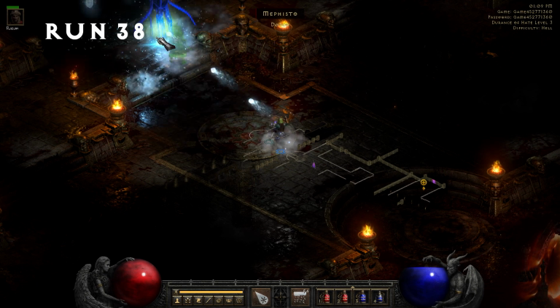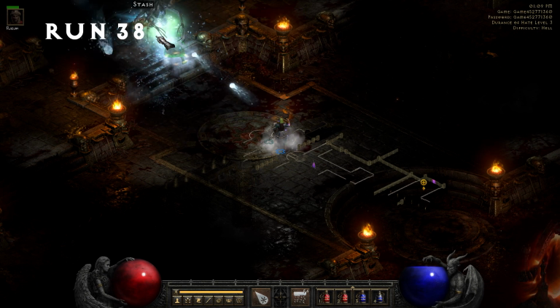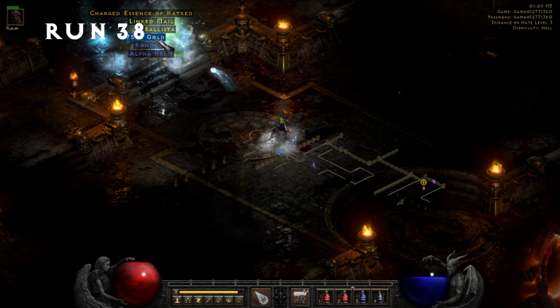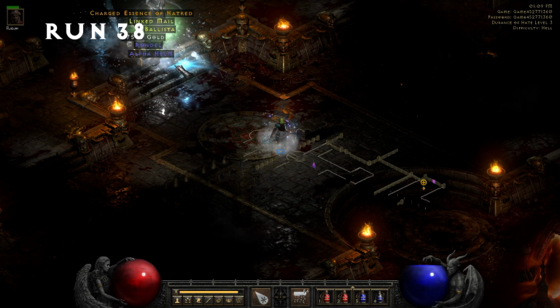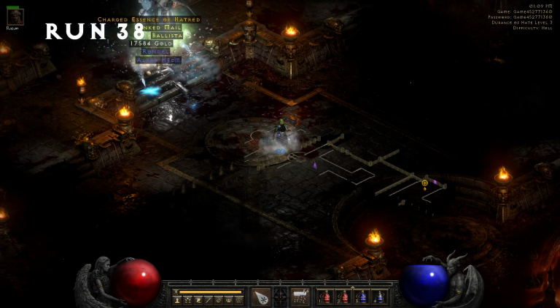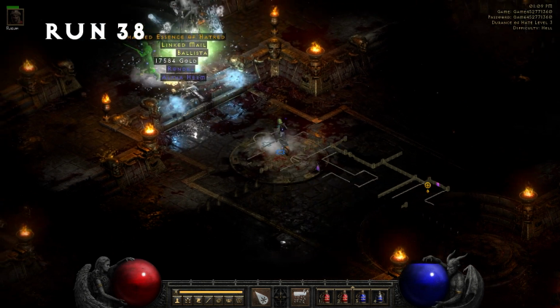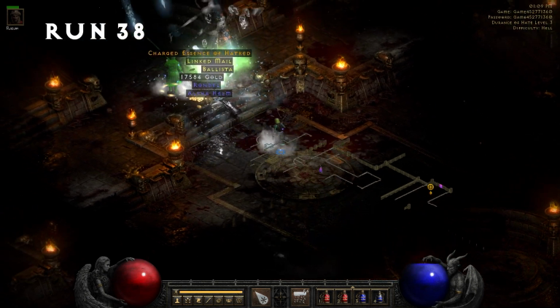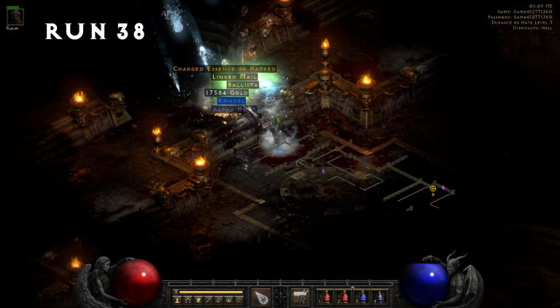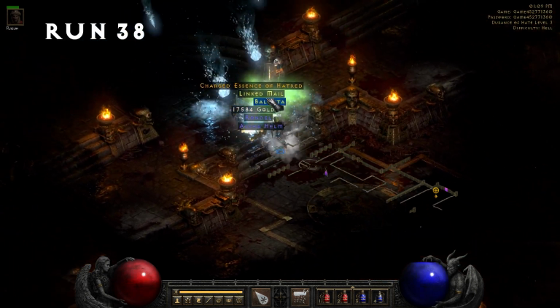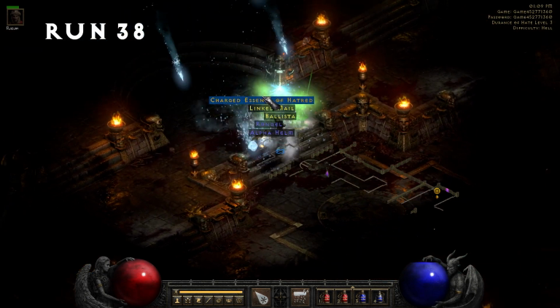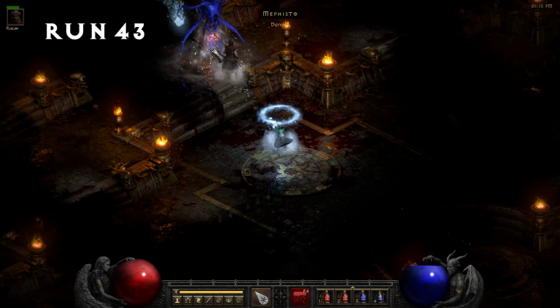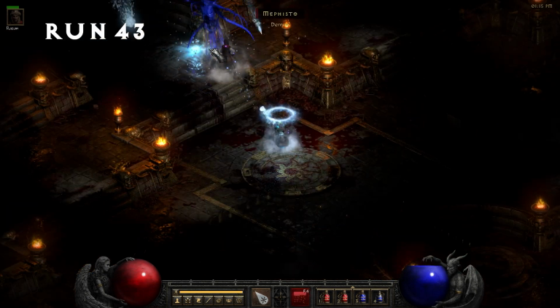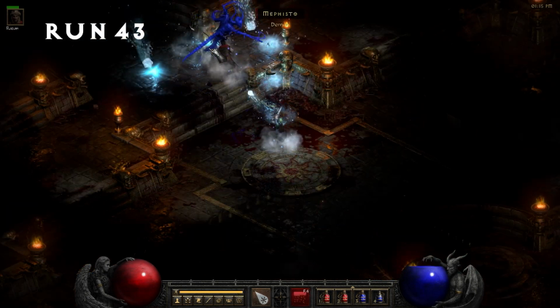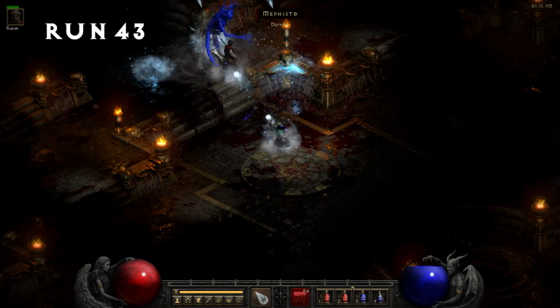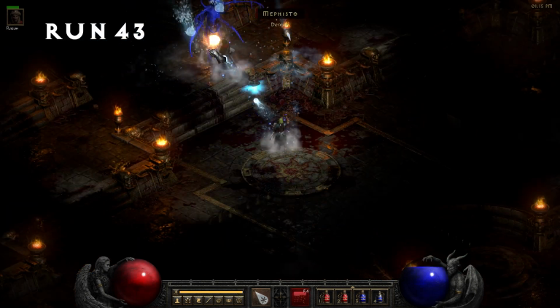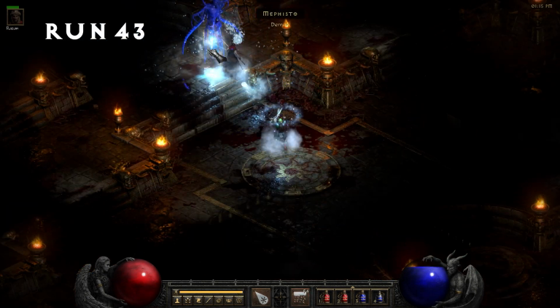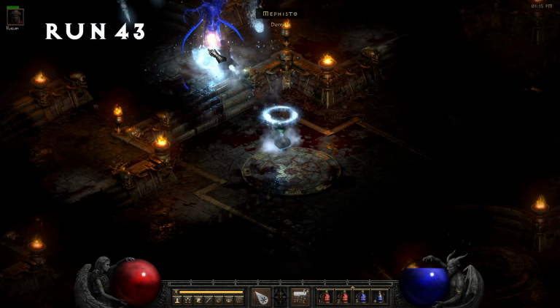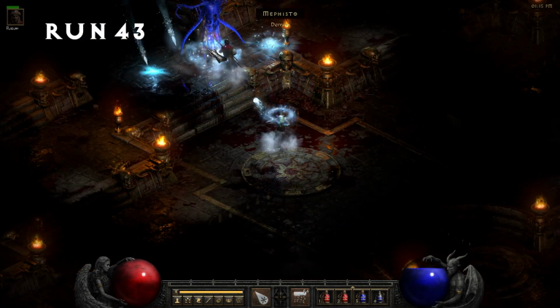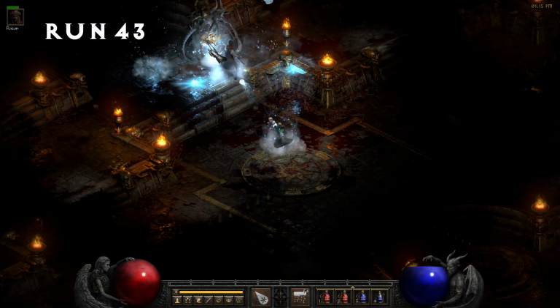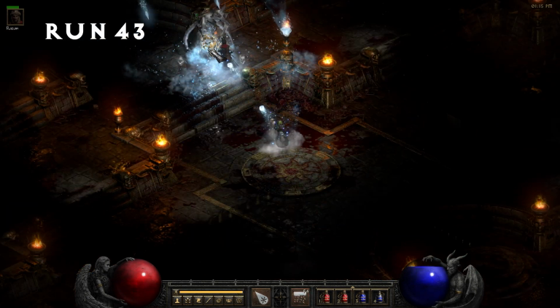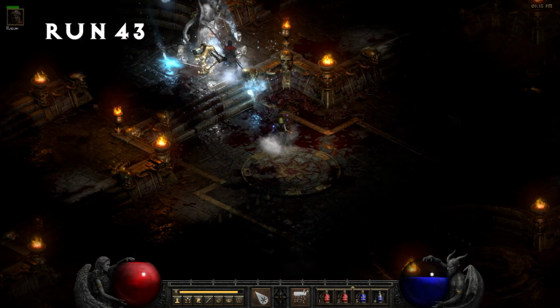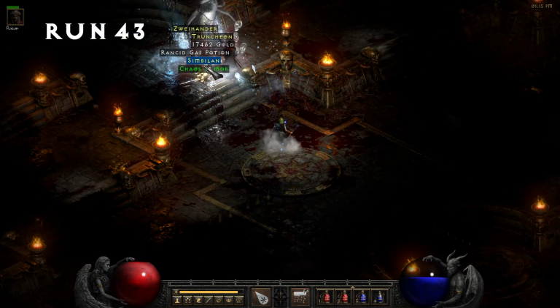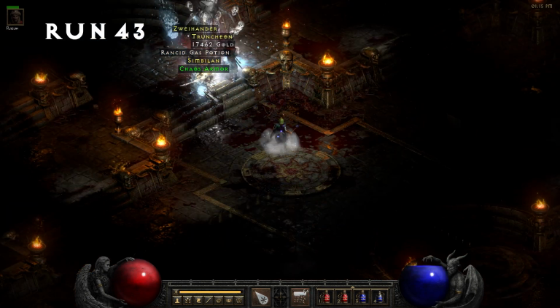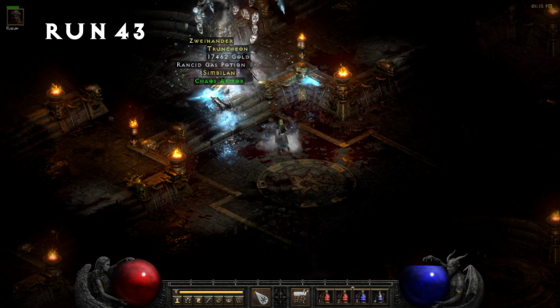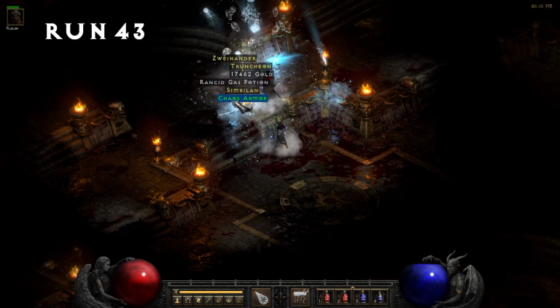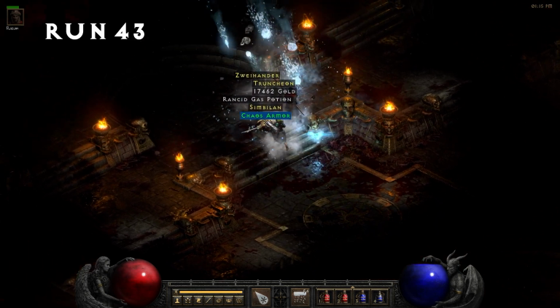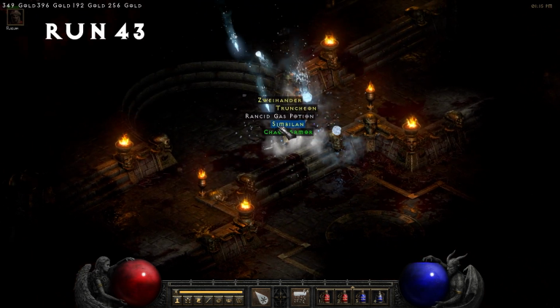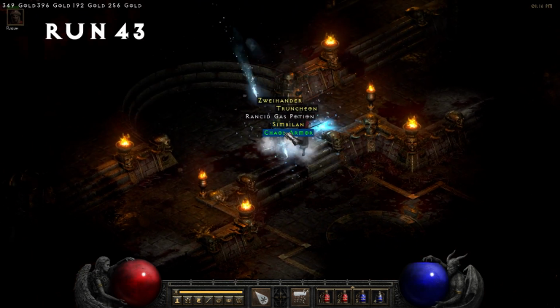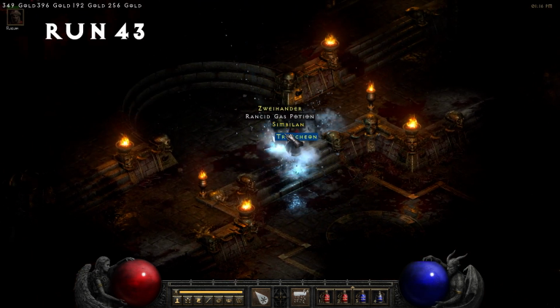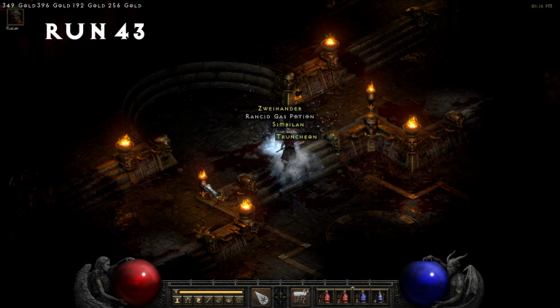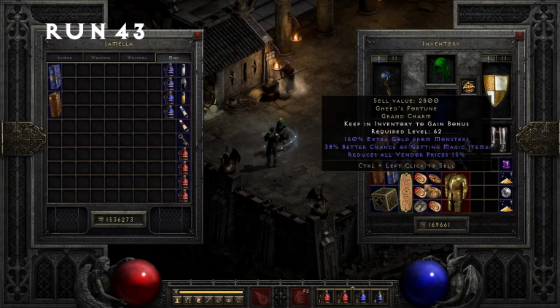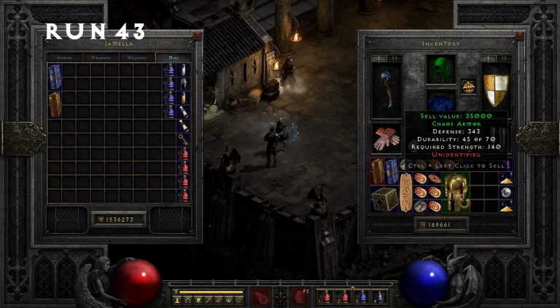Run 38, another Charged Essence. Run 43, Trangul Scales Chaos Armor.